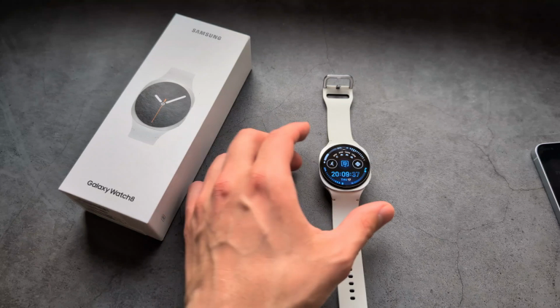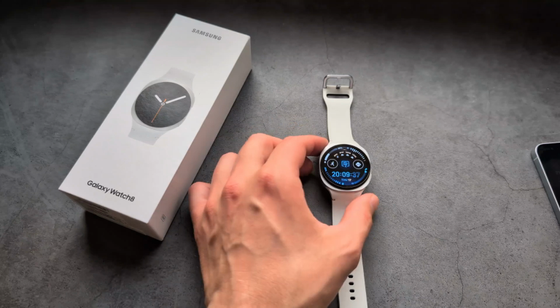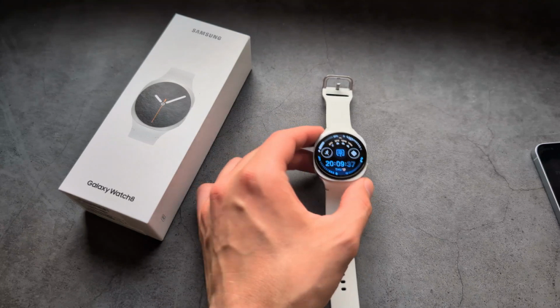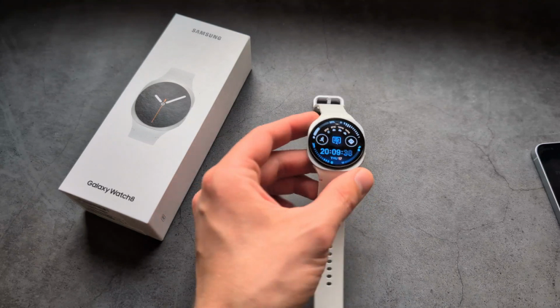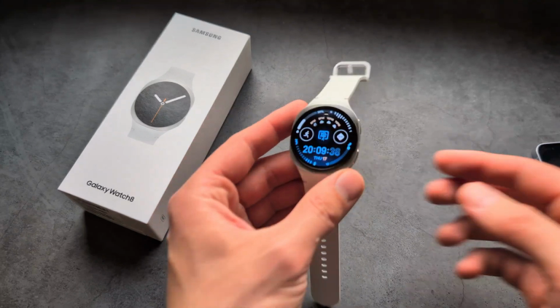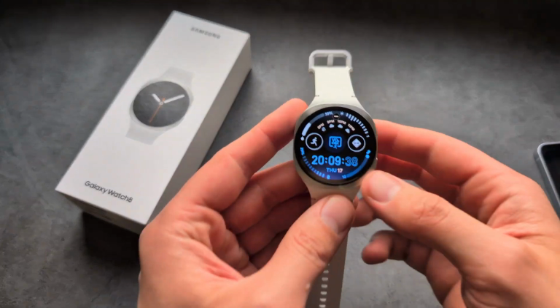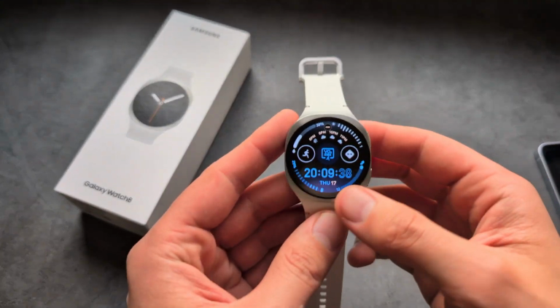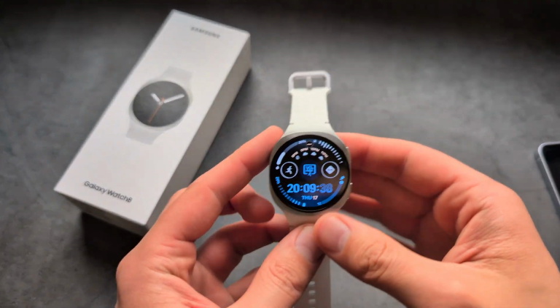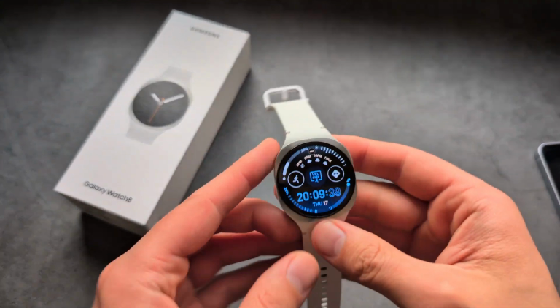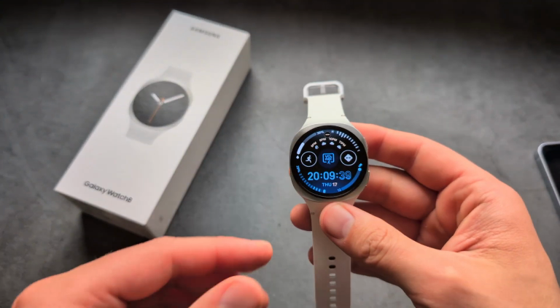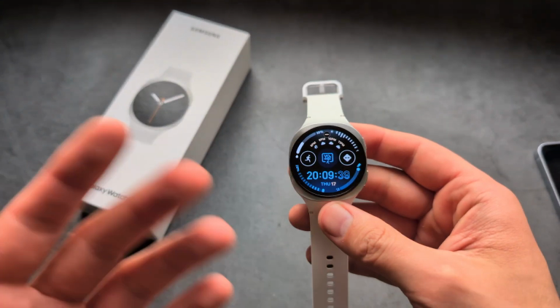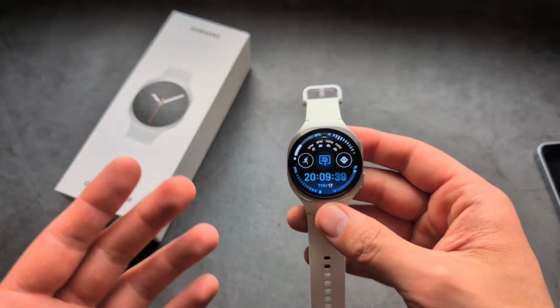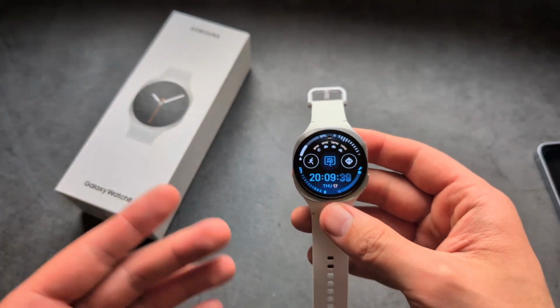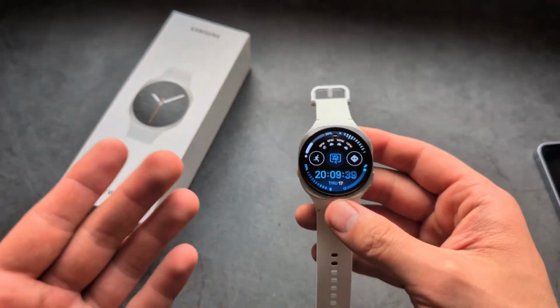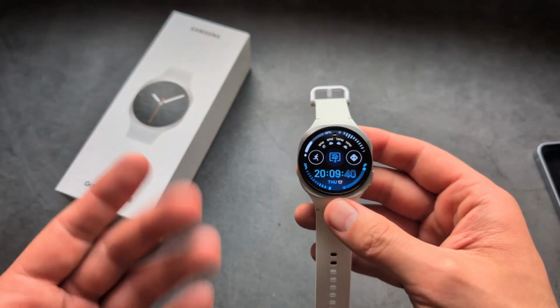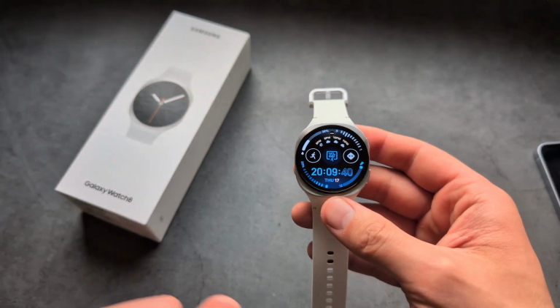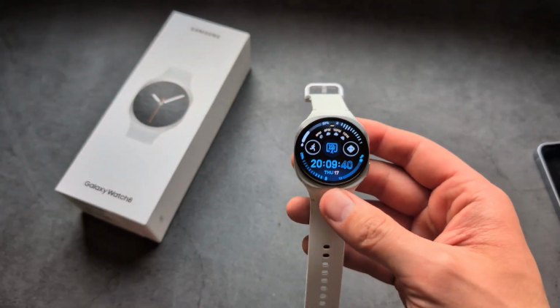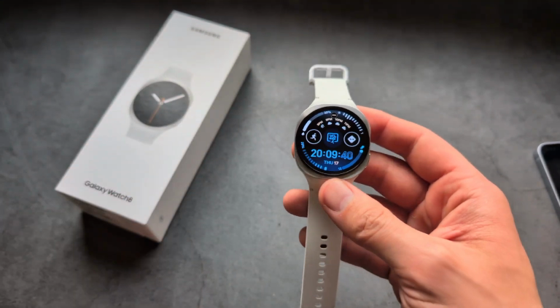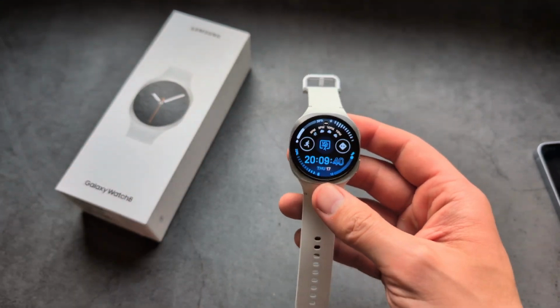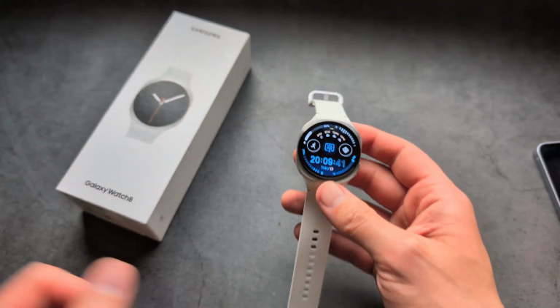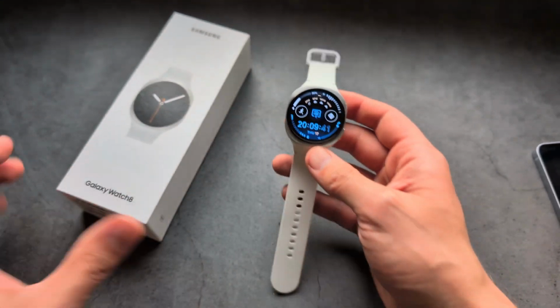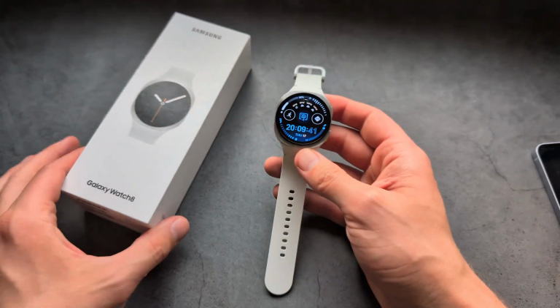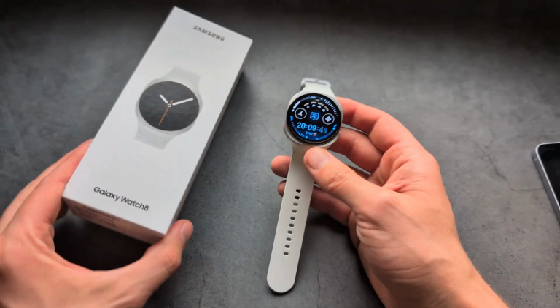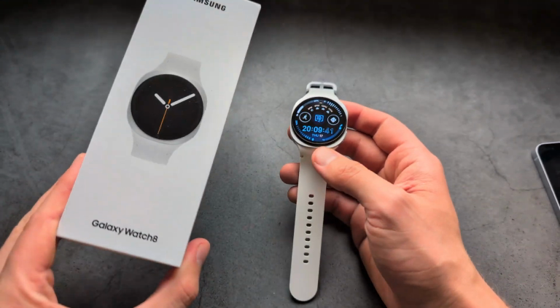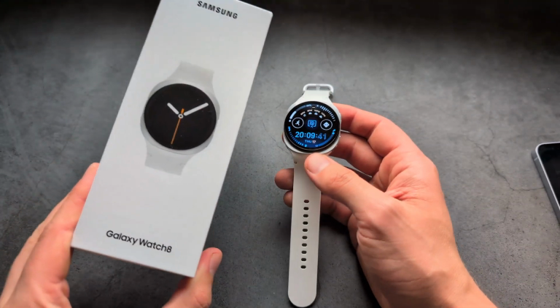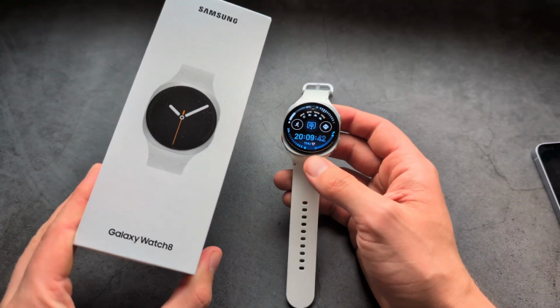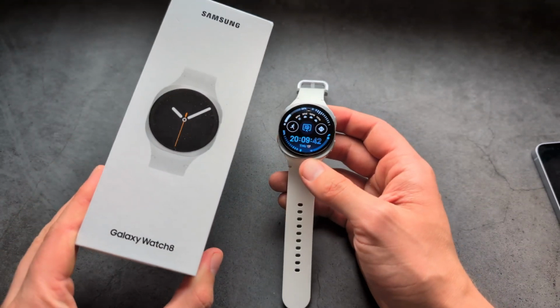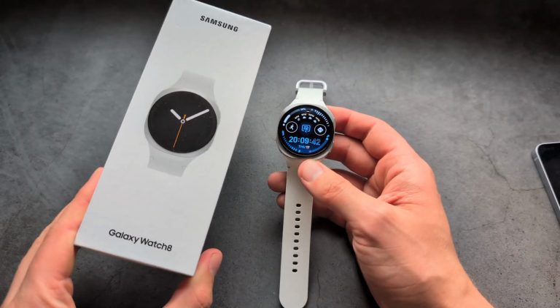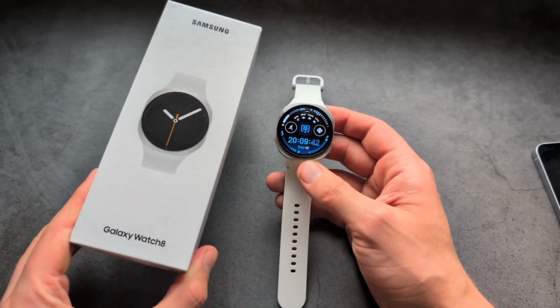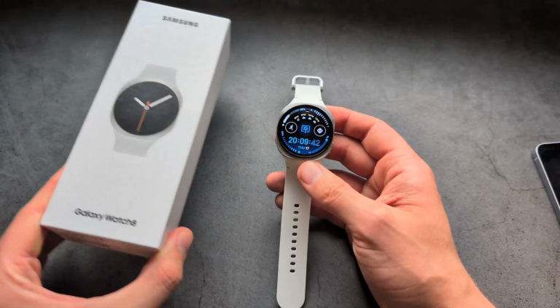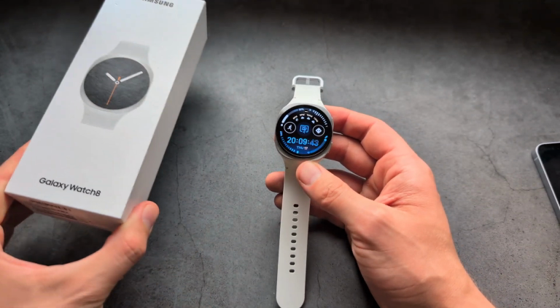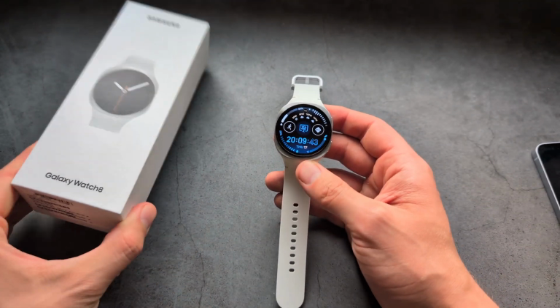Let me show you how to use the Find My Phone and also Find My Watch function on your Samsung Galaxy Watch 8.